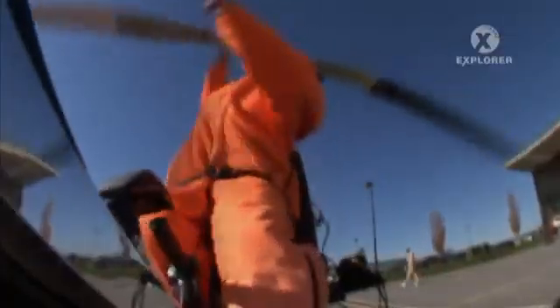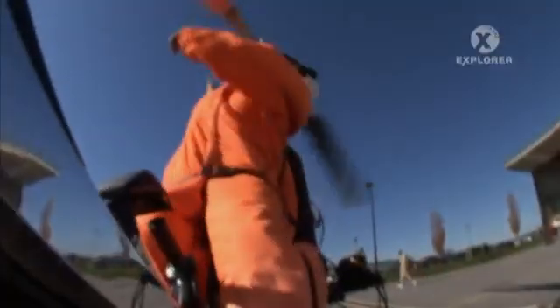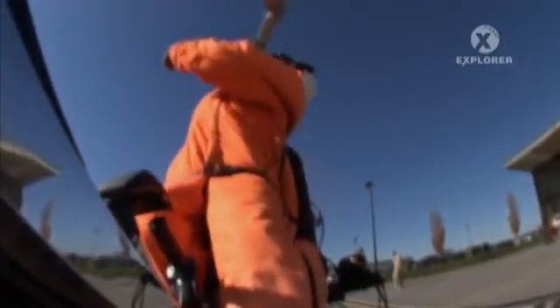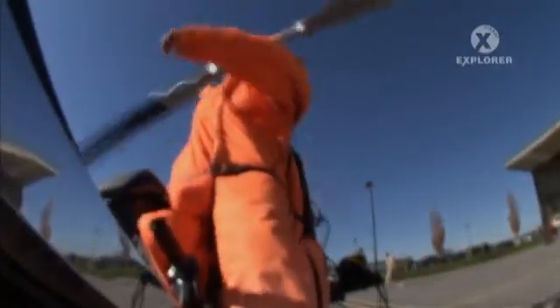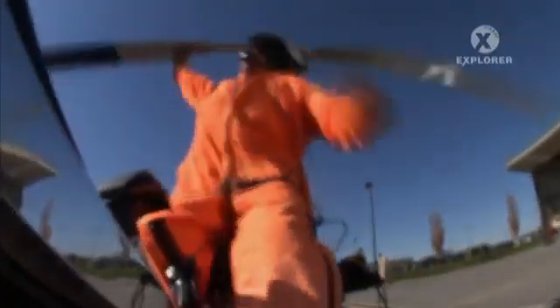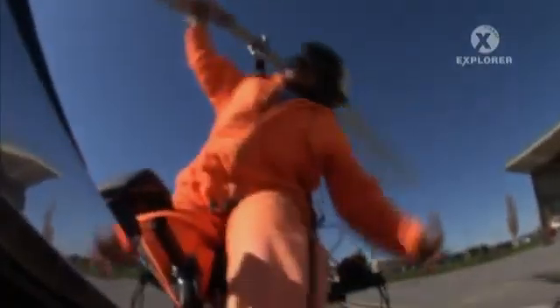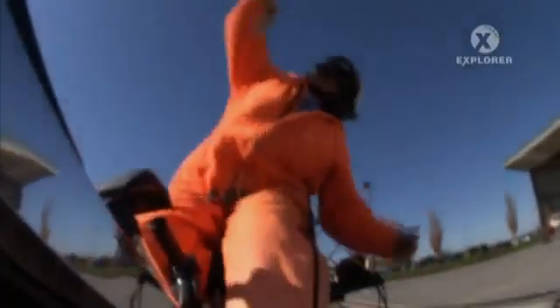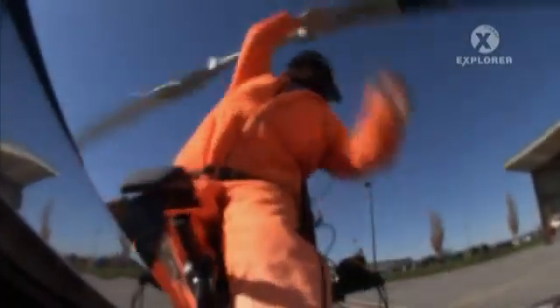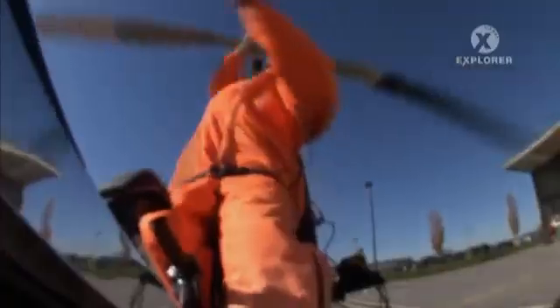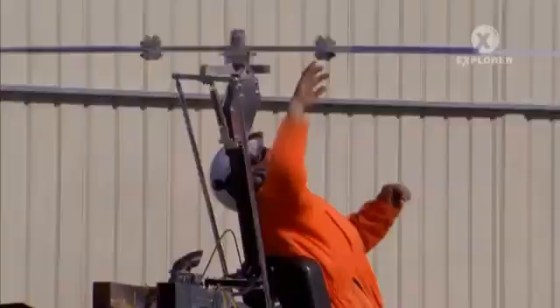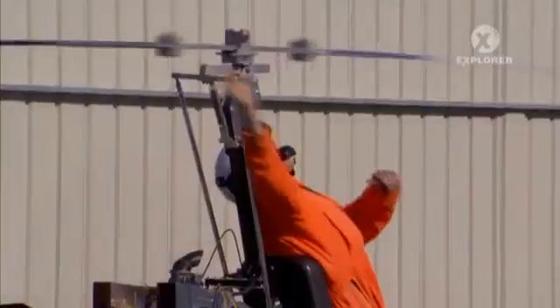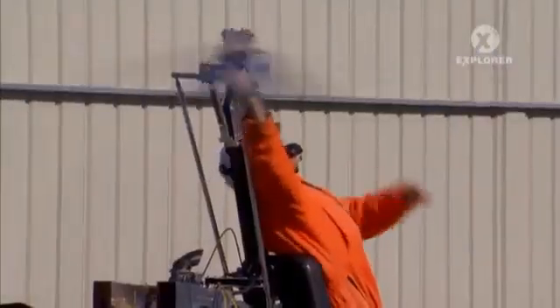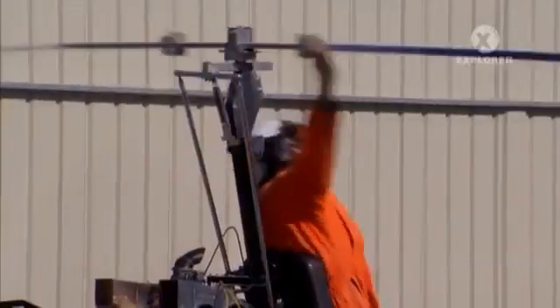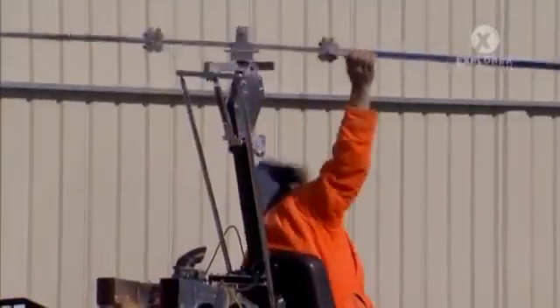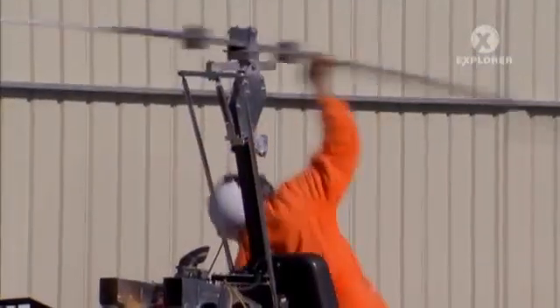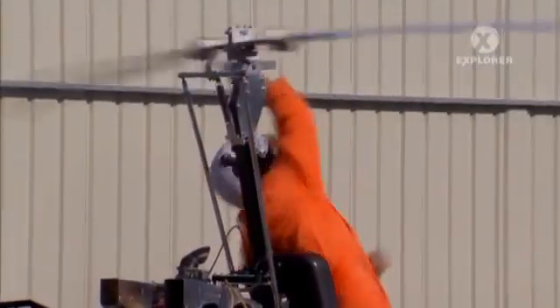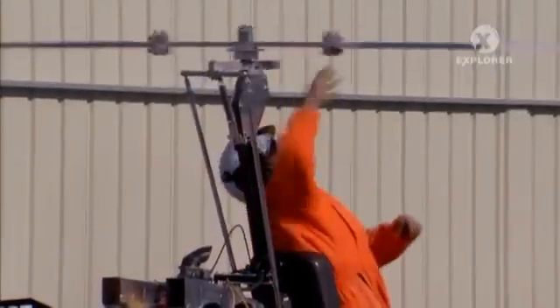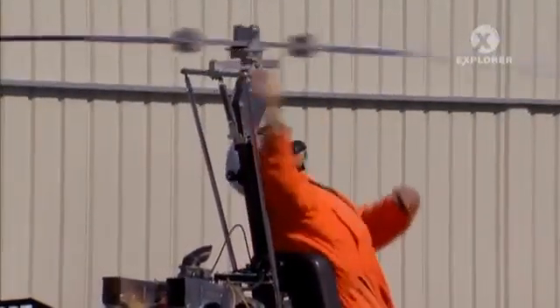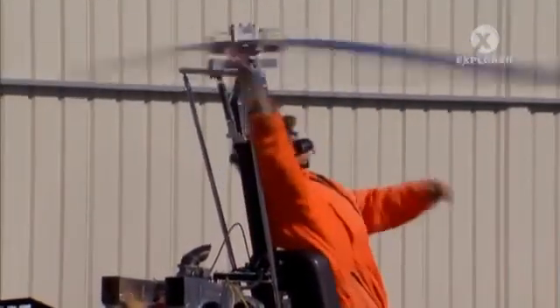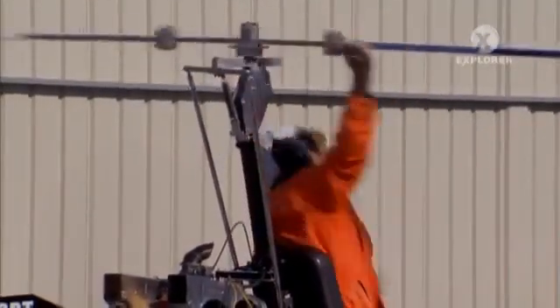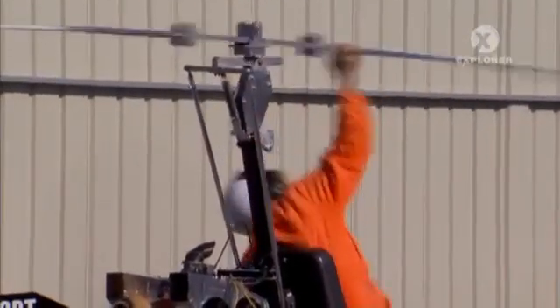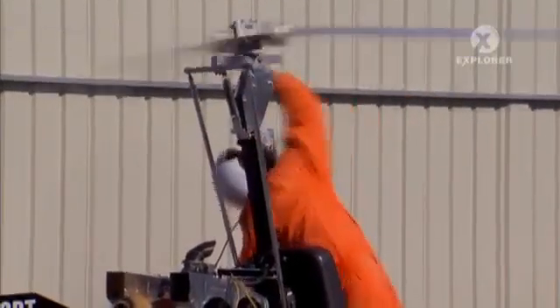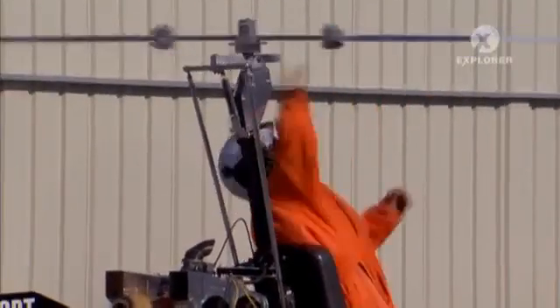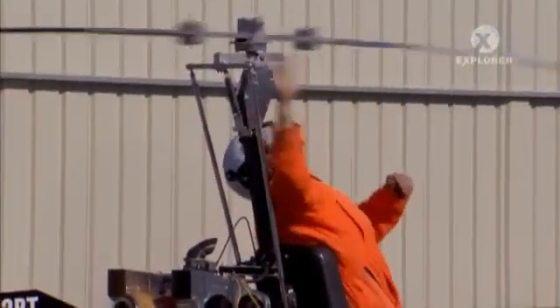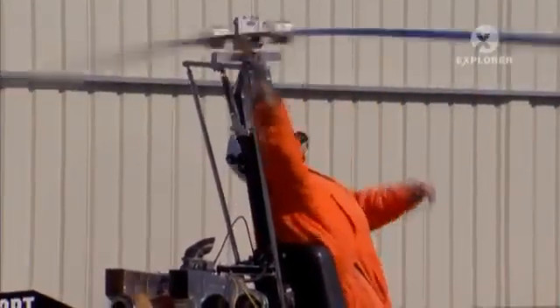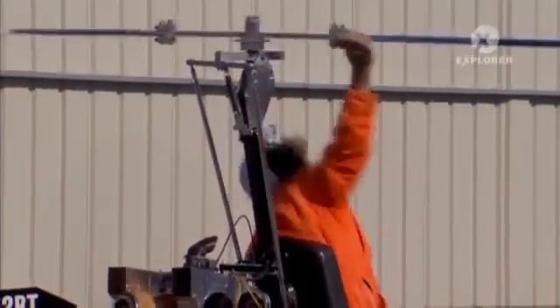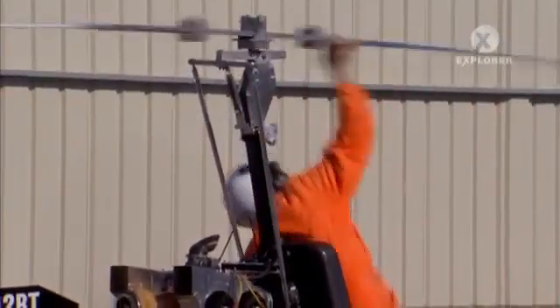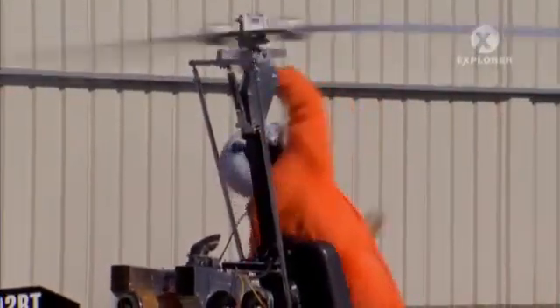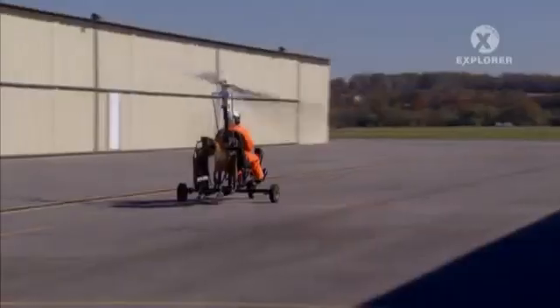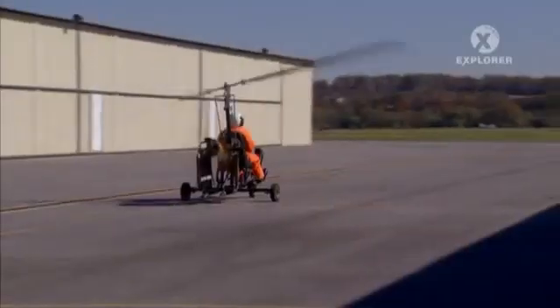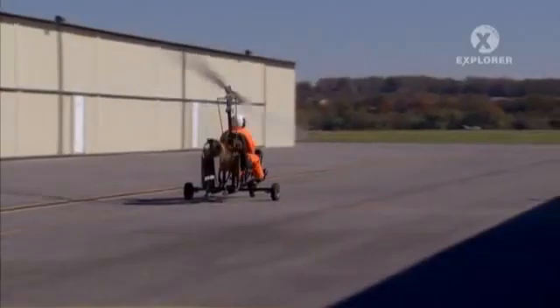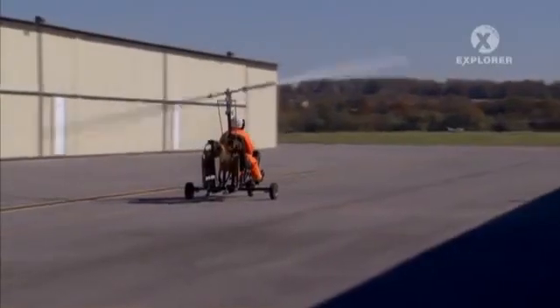Today's gyroplanes, also called gyrocopters or just gyros, are amongst the smallest of single-person aircraft.